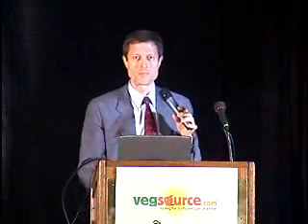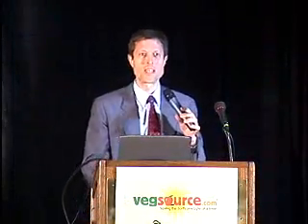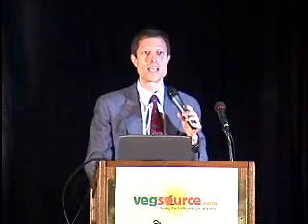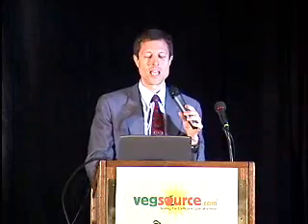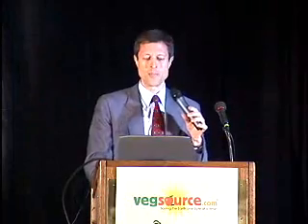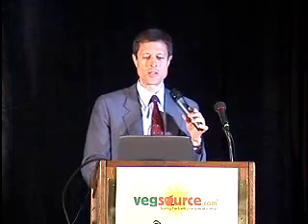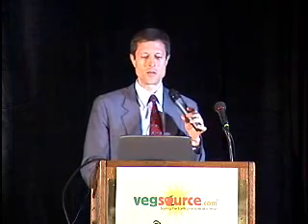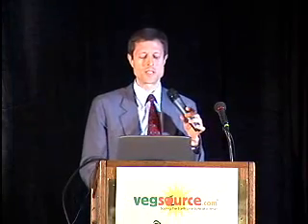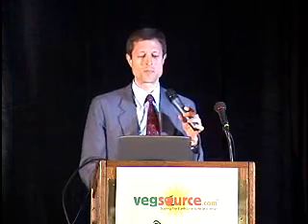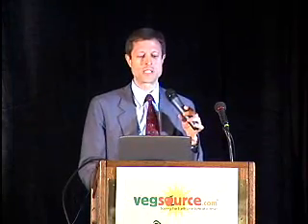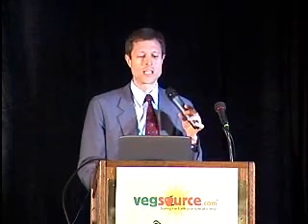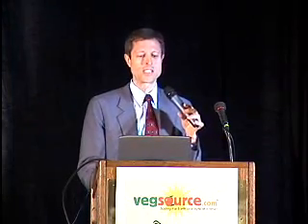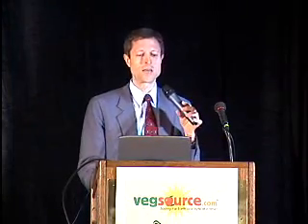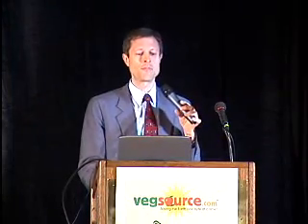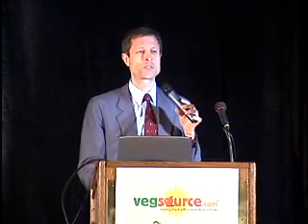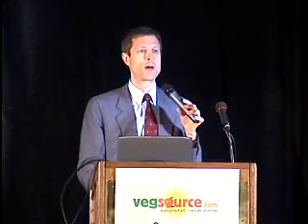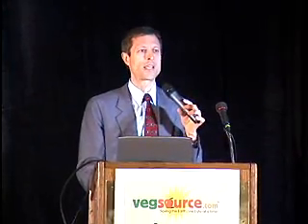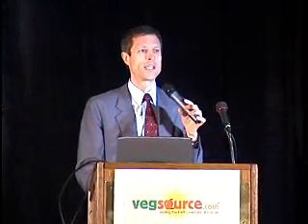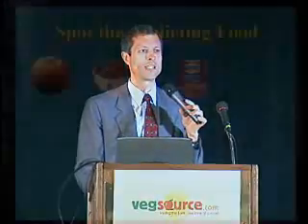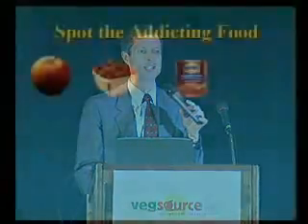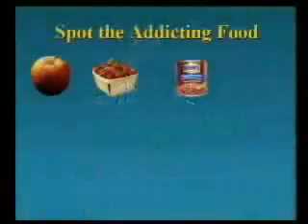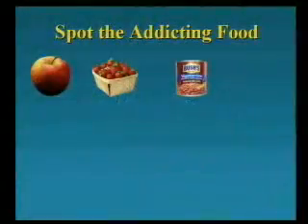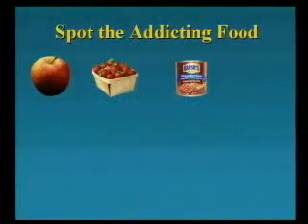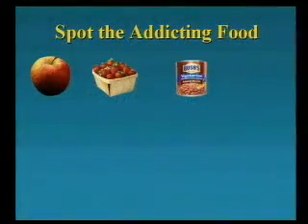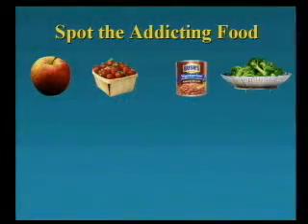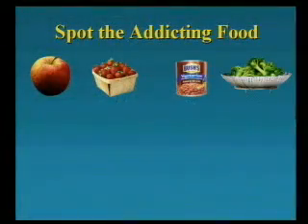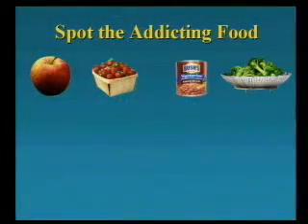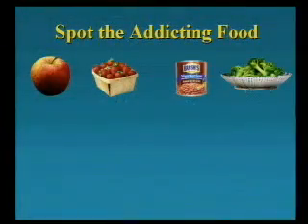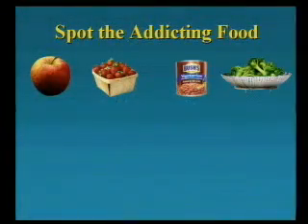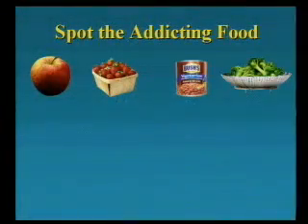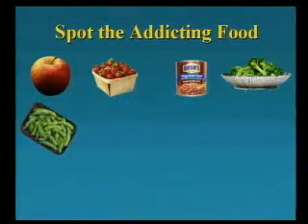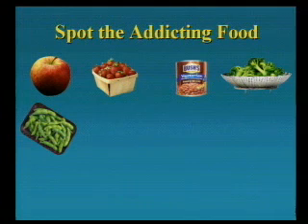Now, help me out here. Tell me if you spot an addicting food. If you see one, just go ahead and call out.